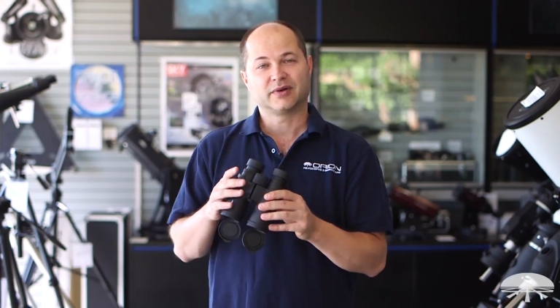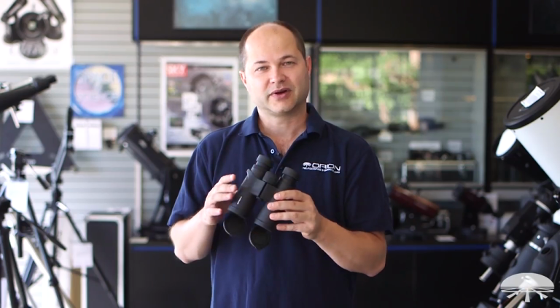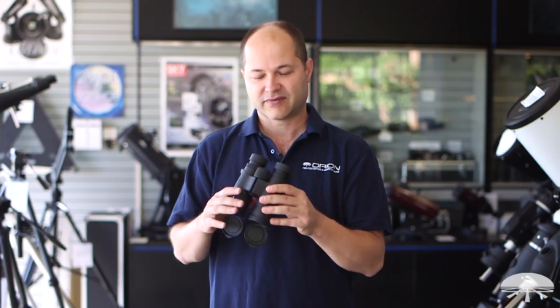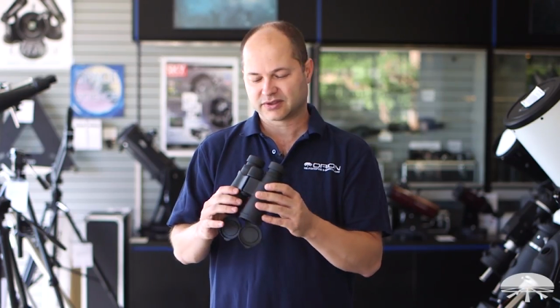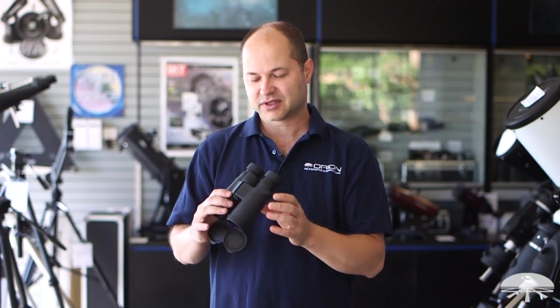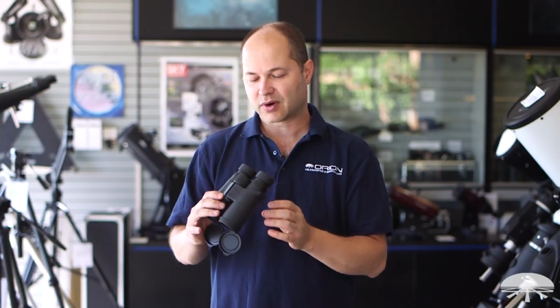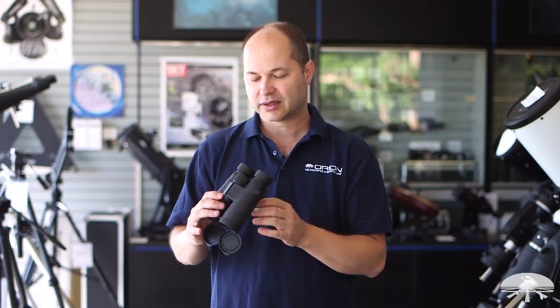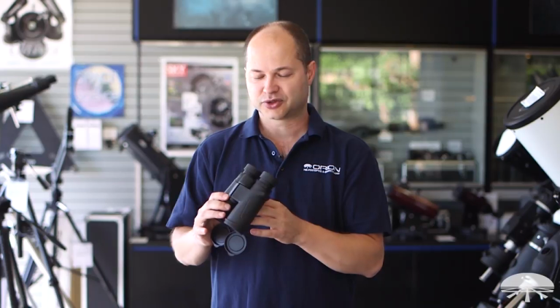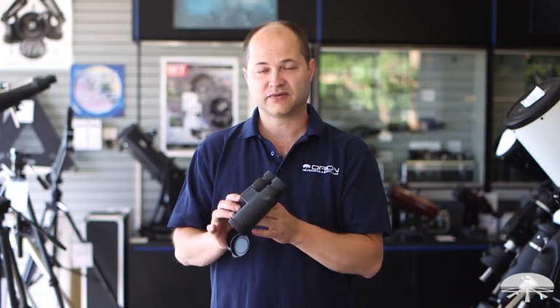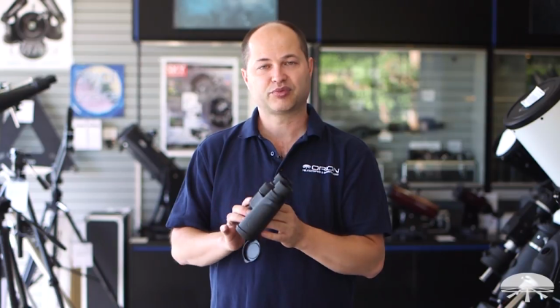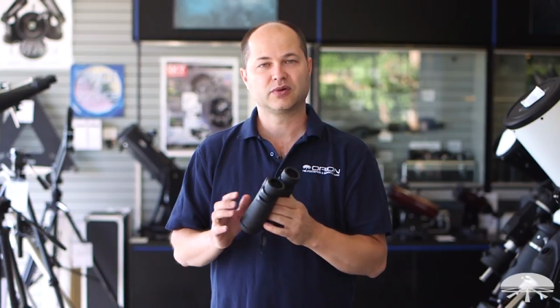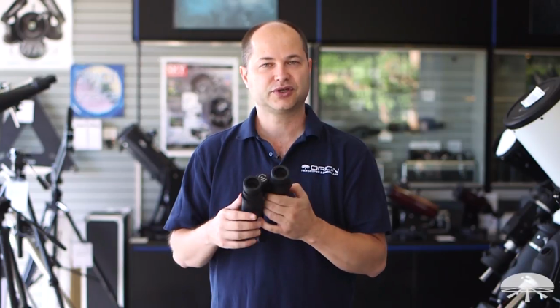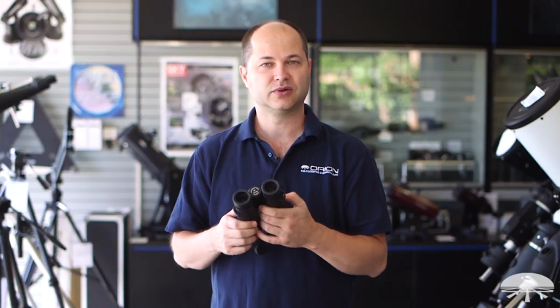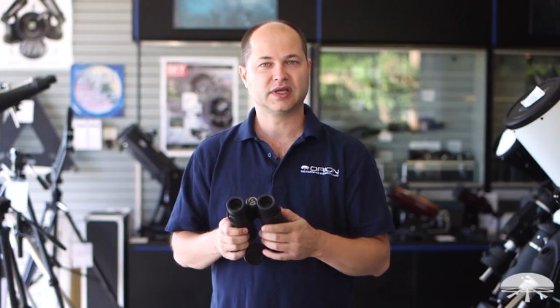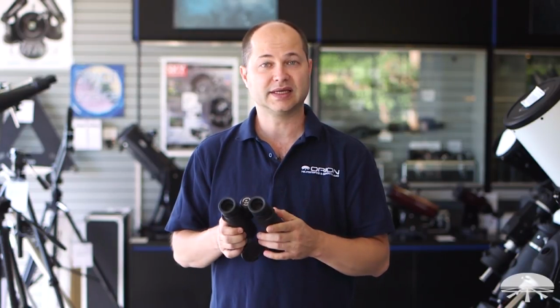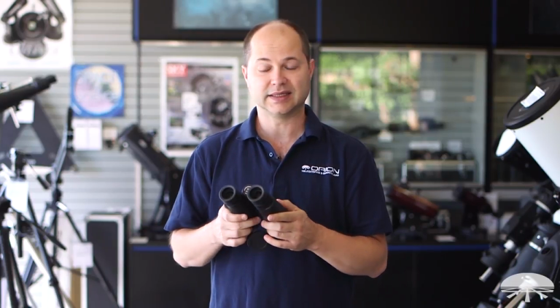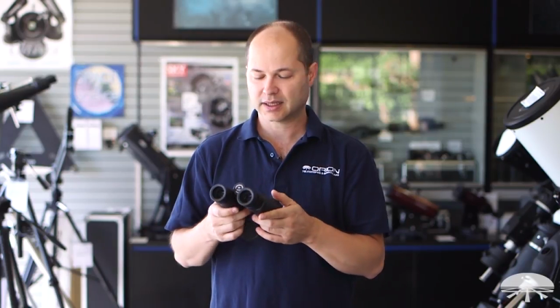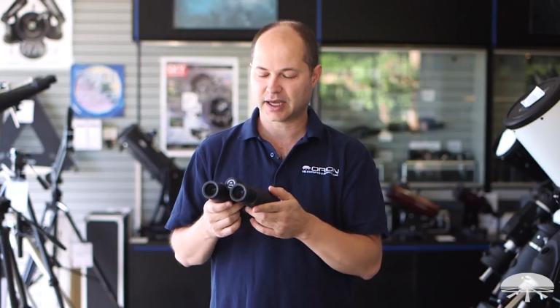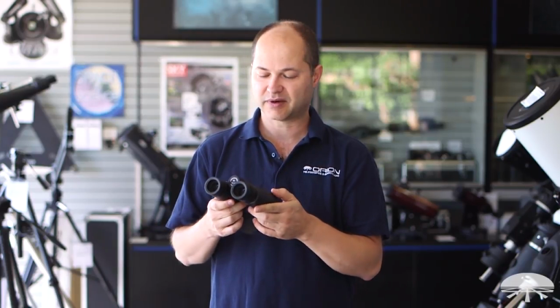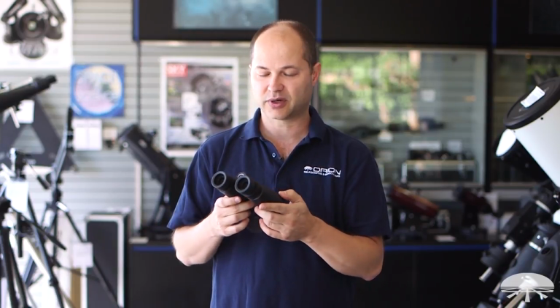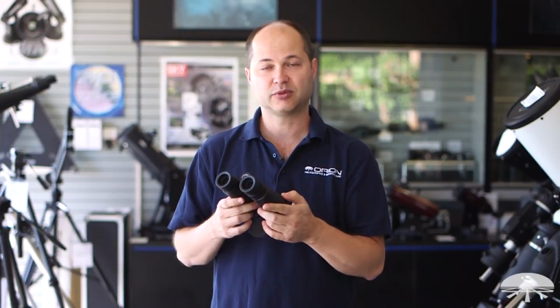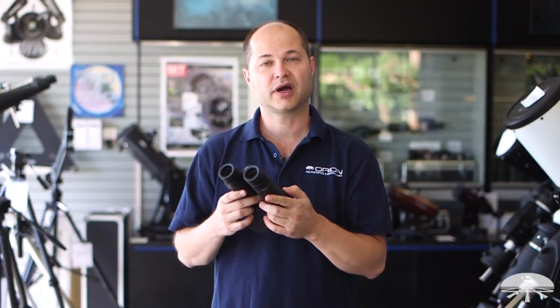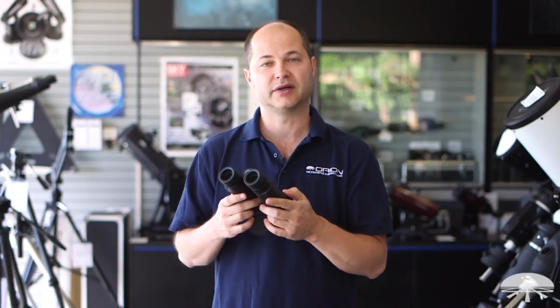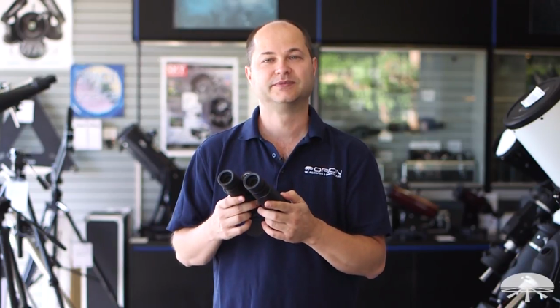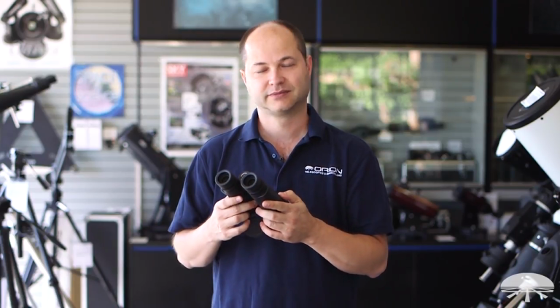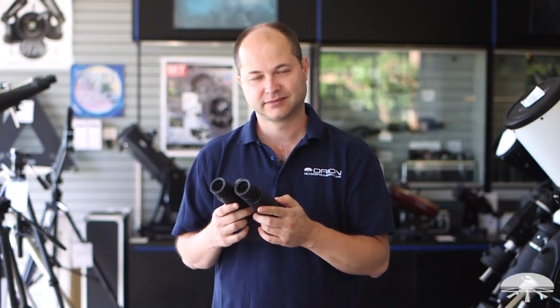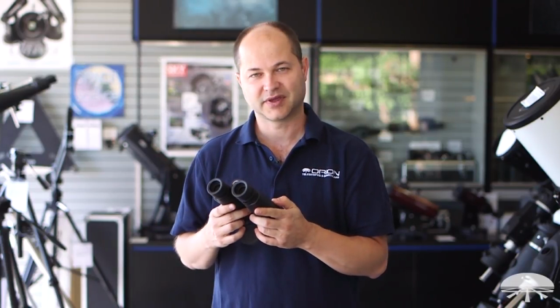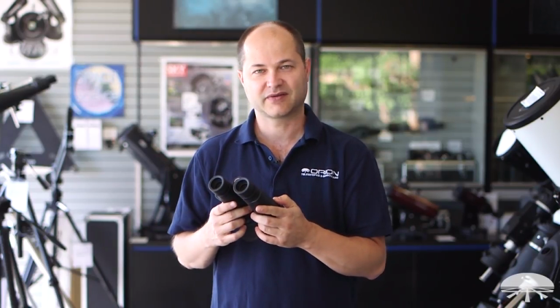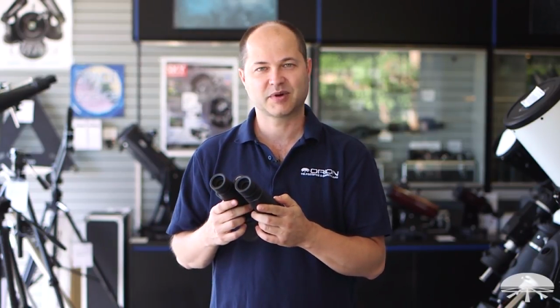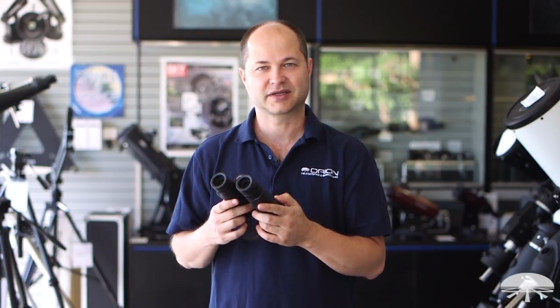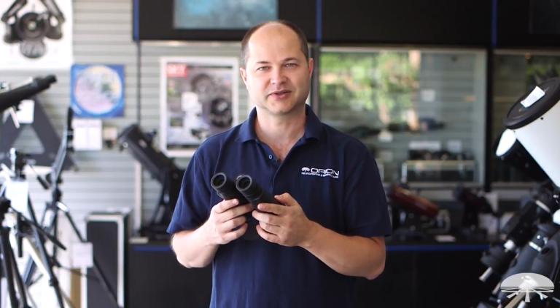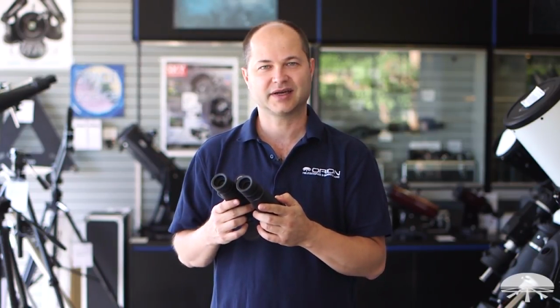All right, well there you have it. This is the Orion Shoreview Pro 2 ED 8x42 binocular. Thank you very much. Clear skies.